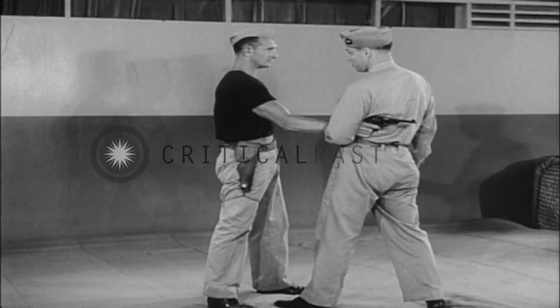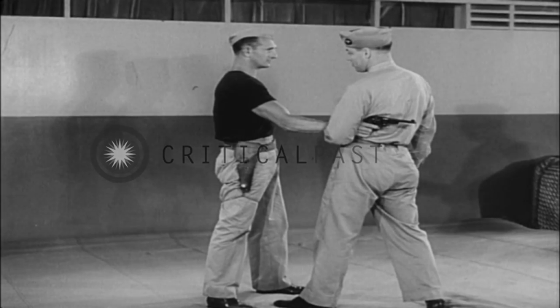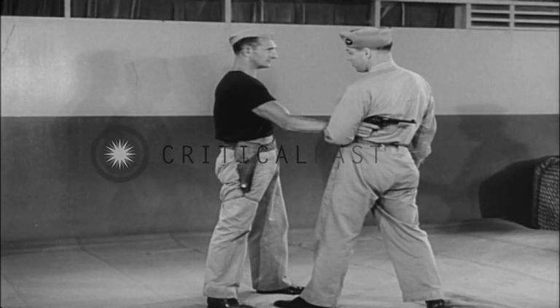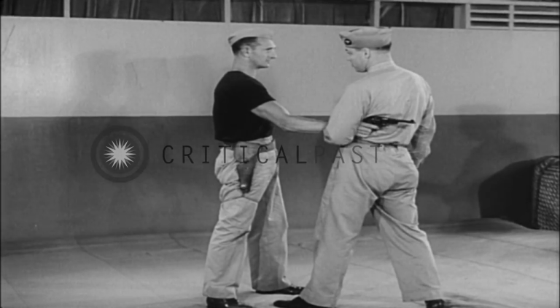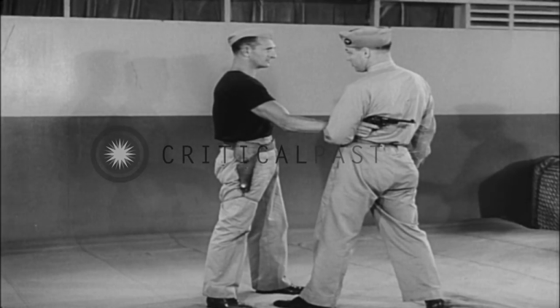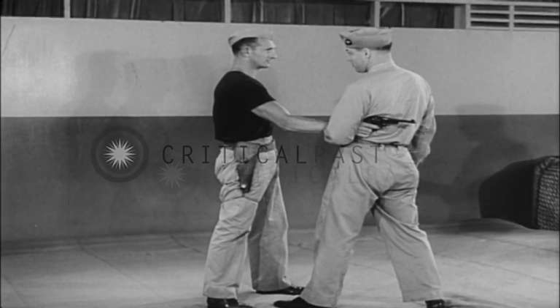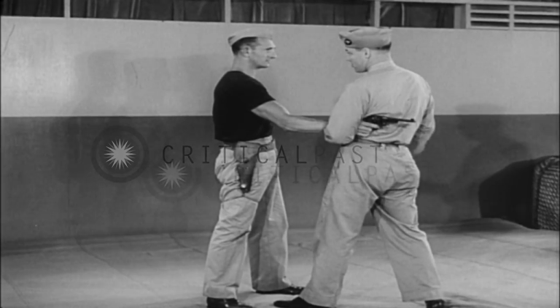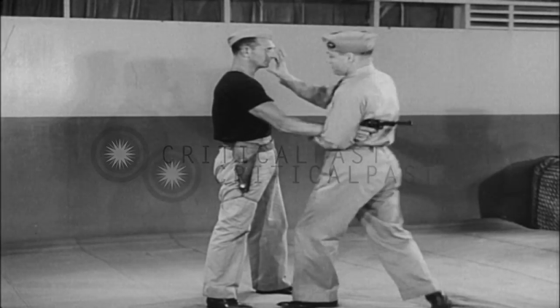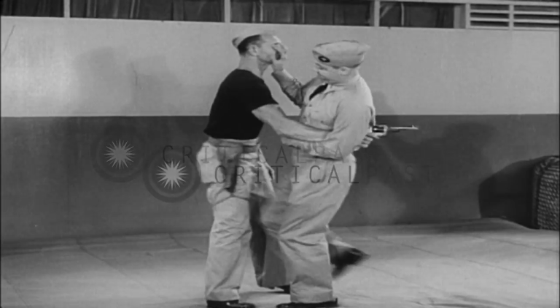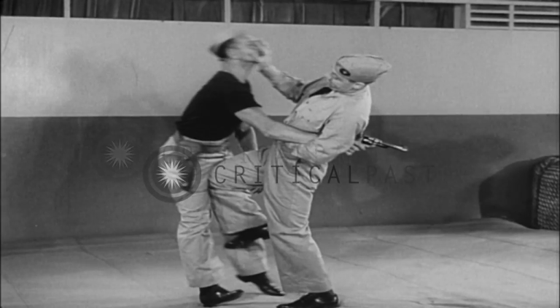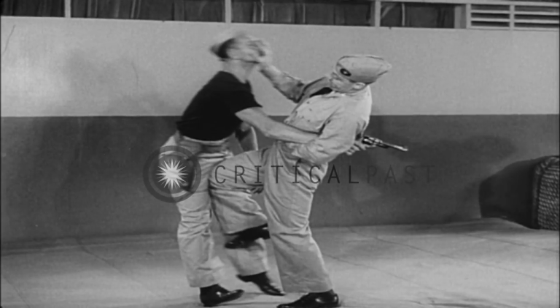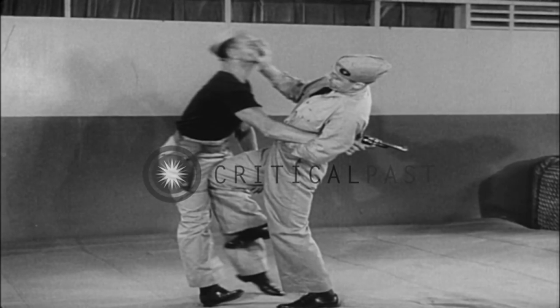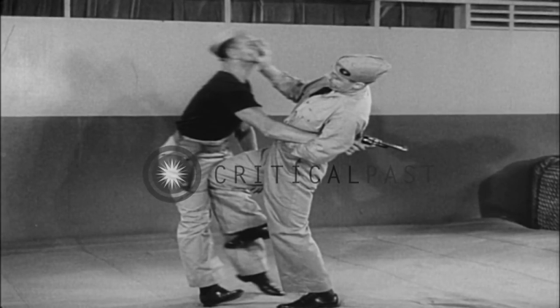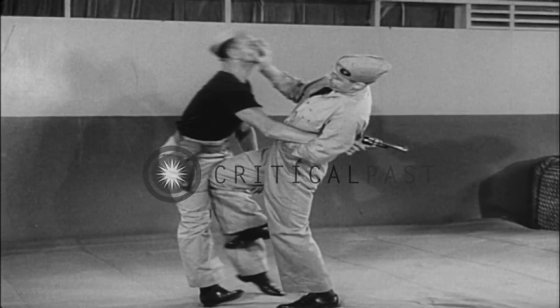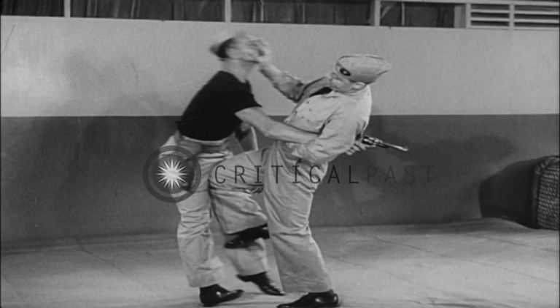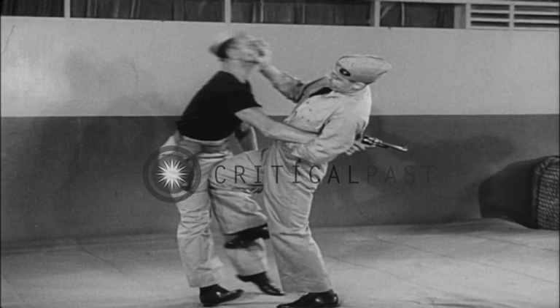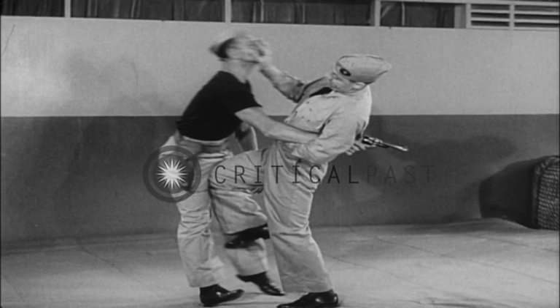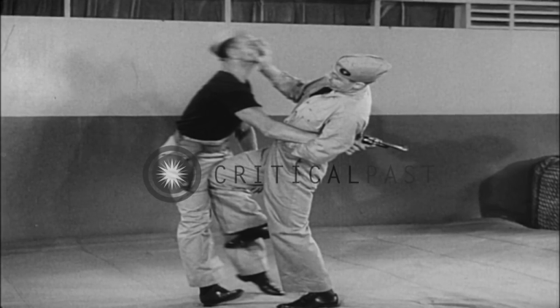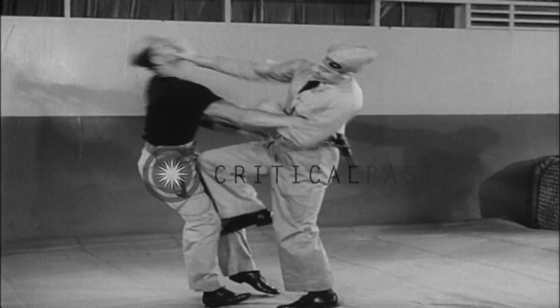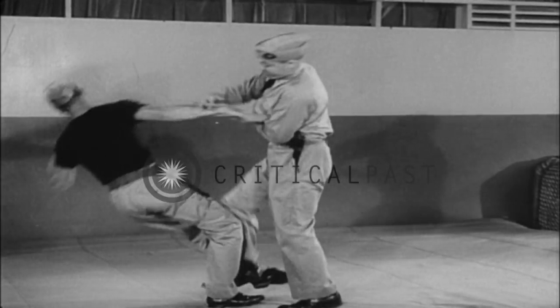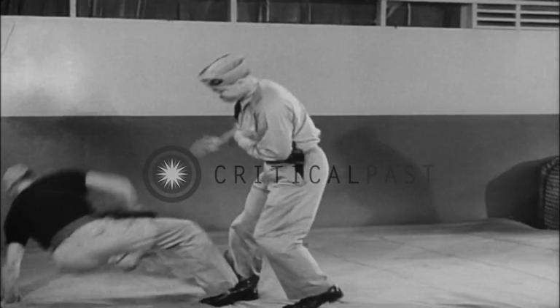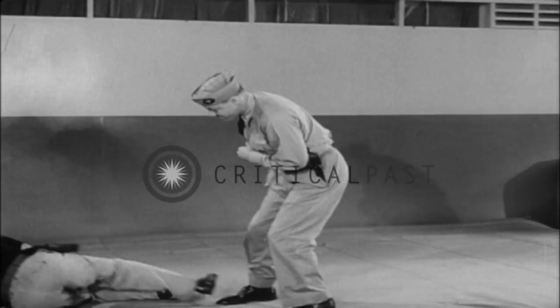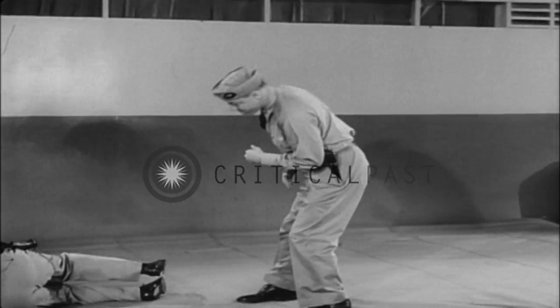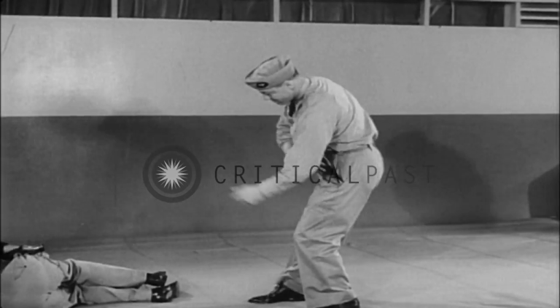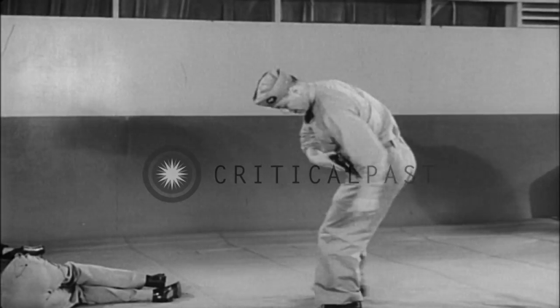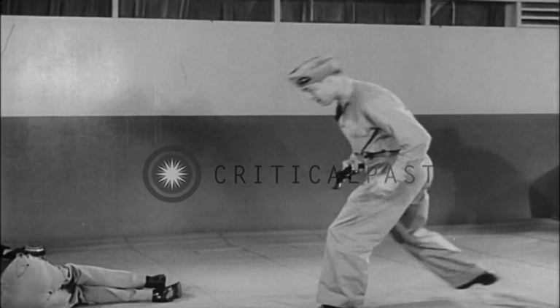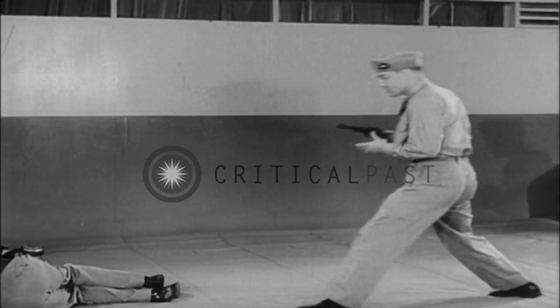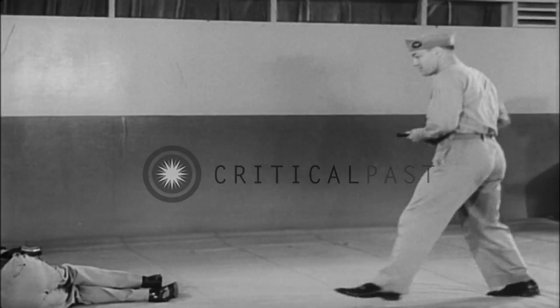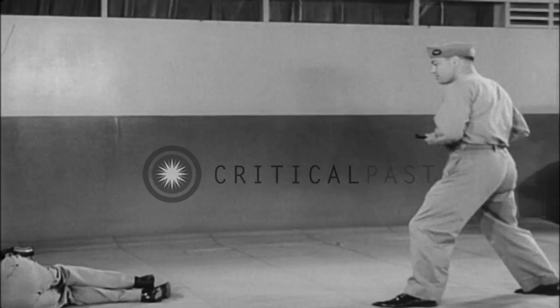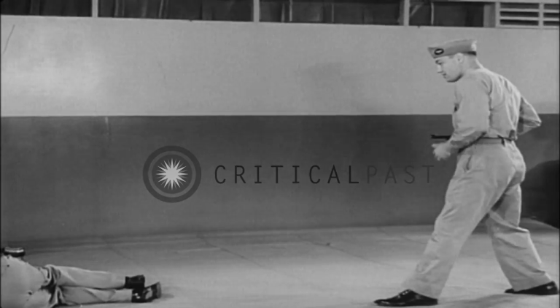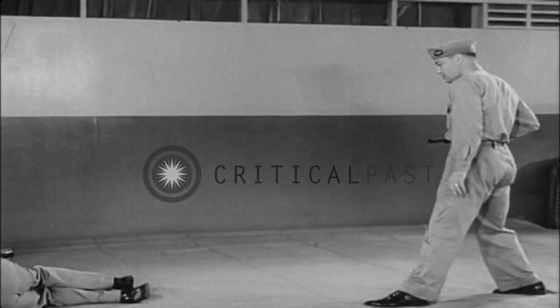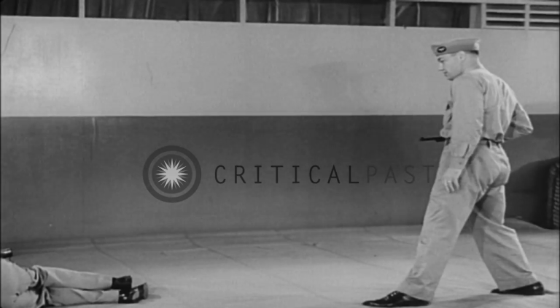From this position, attack with hand to face and knee to groin, forcing the assailant back and causing him to lose his grip on the gun.